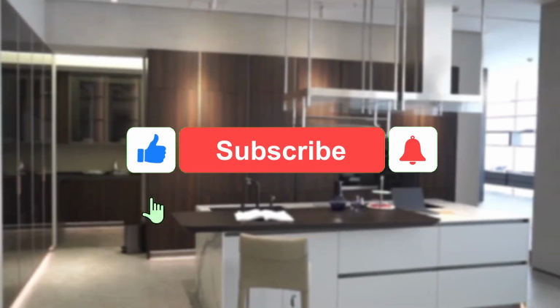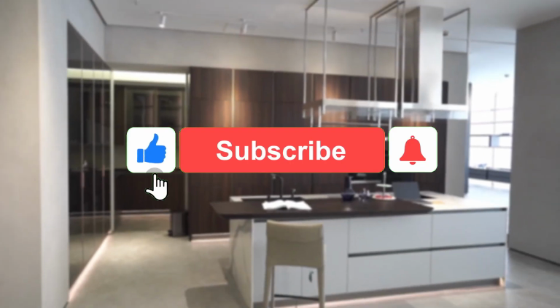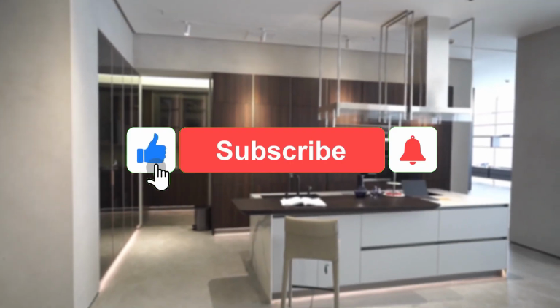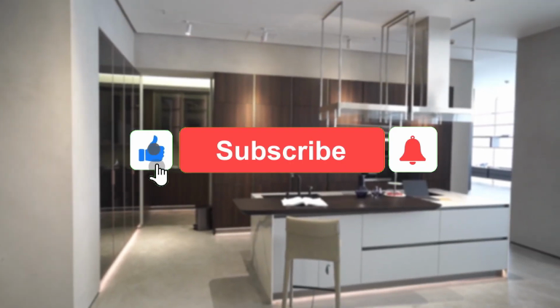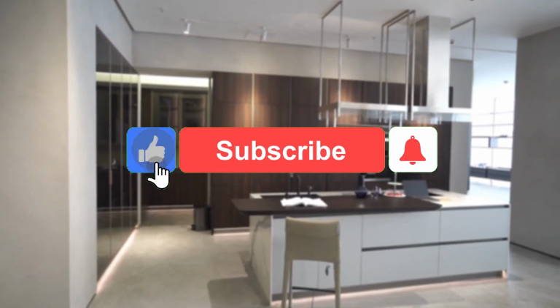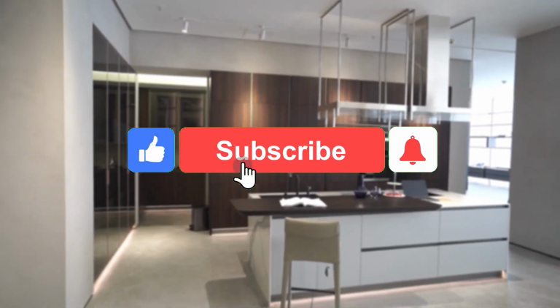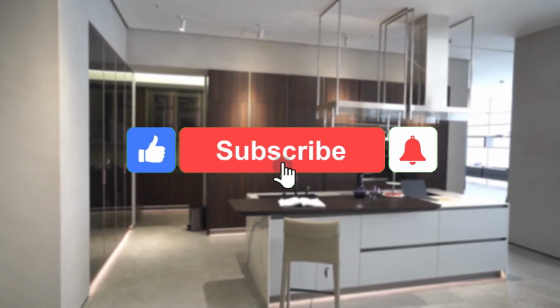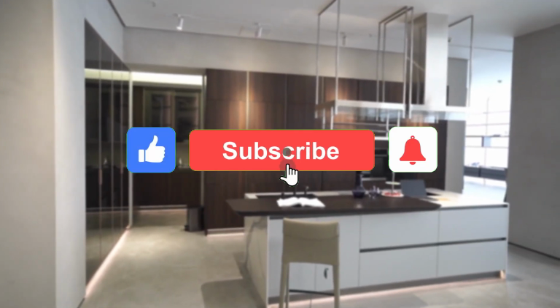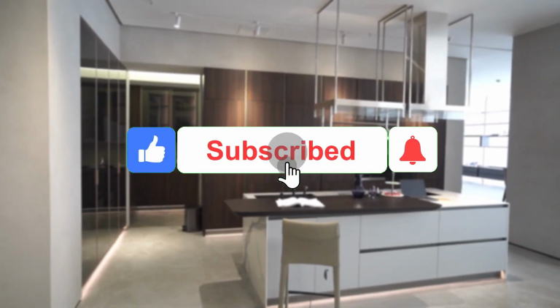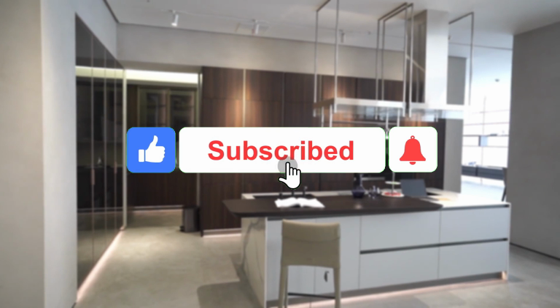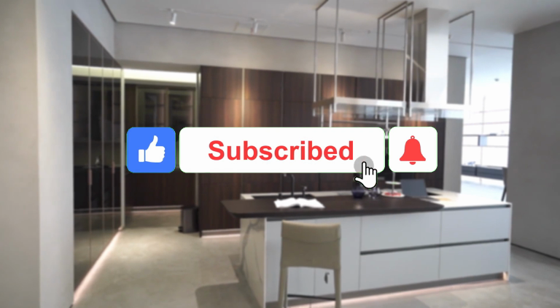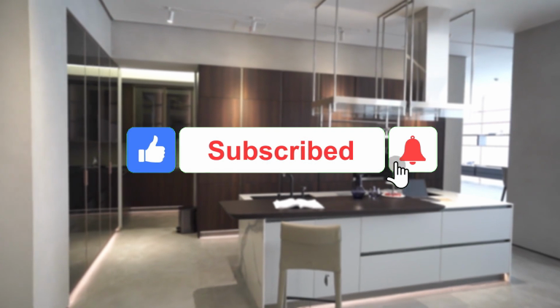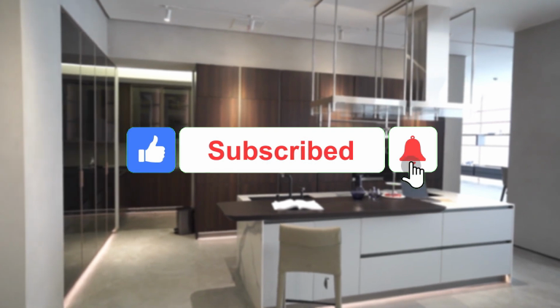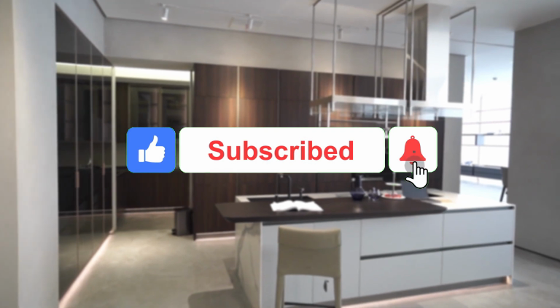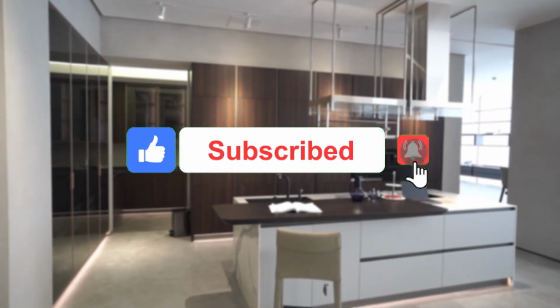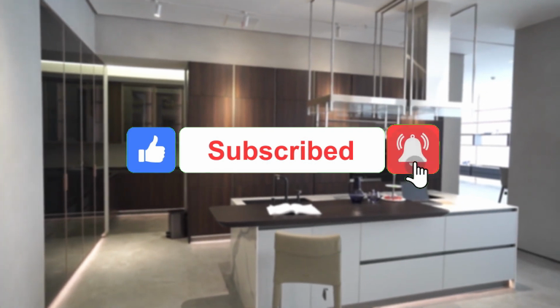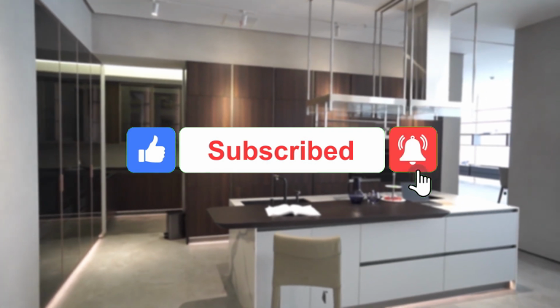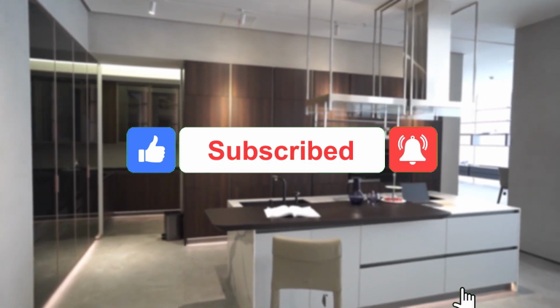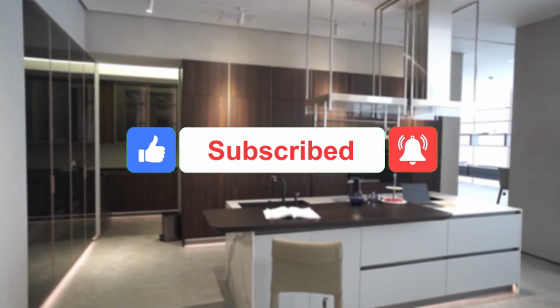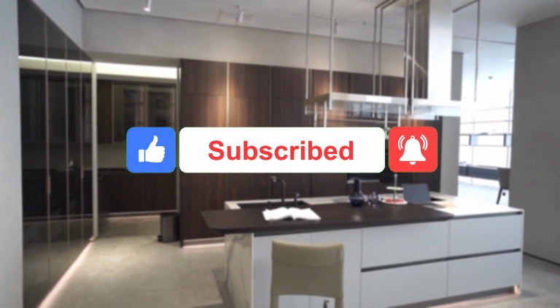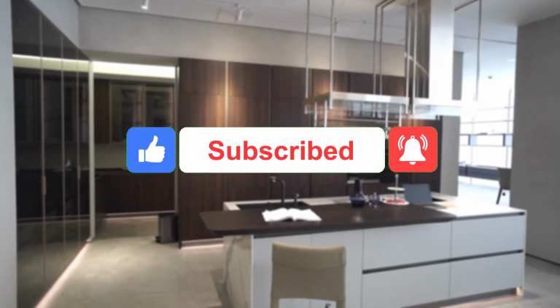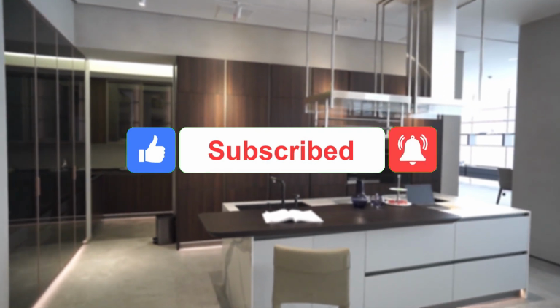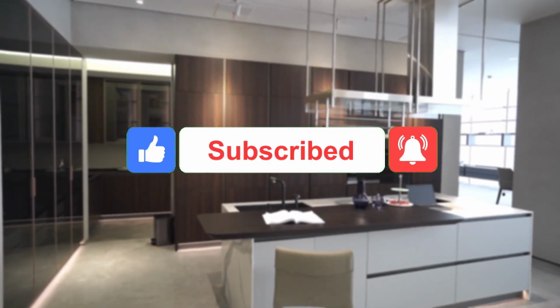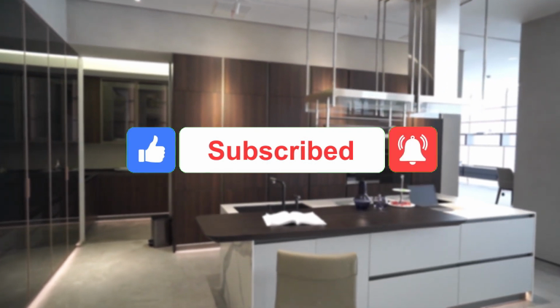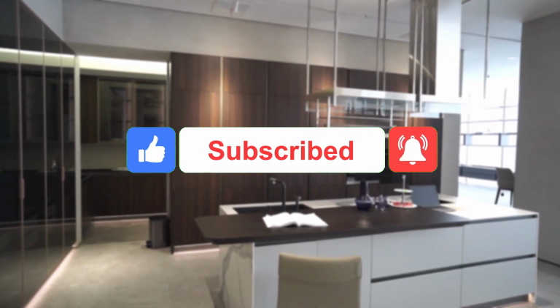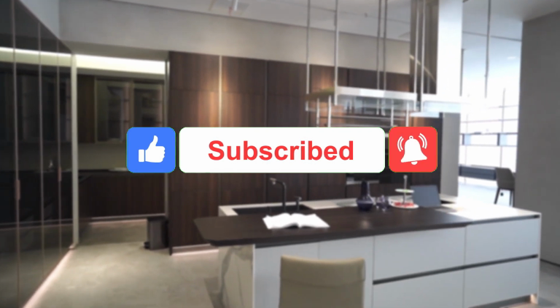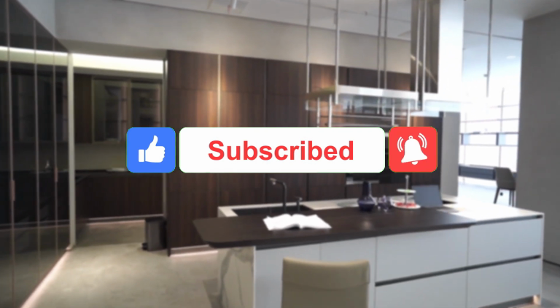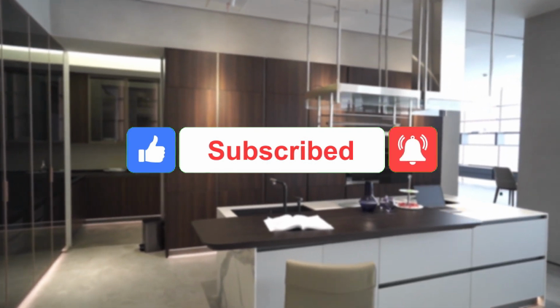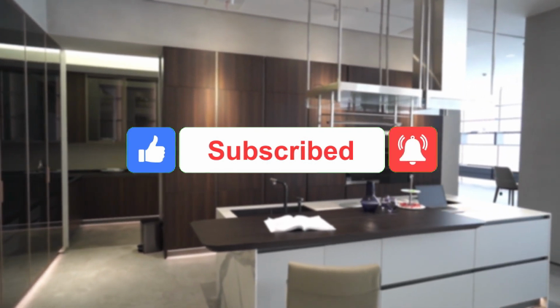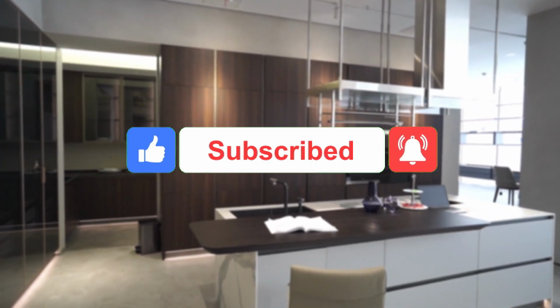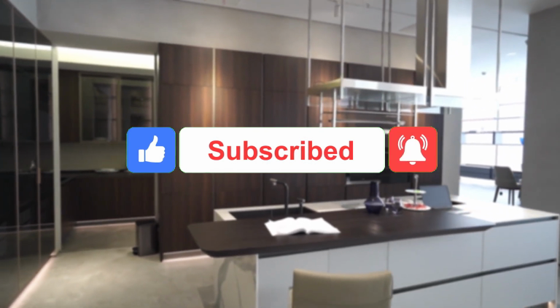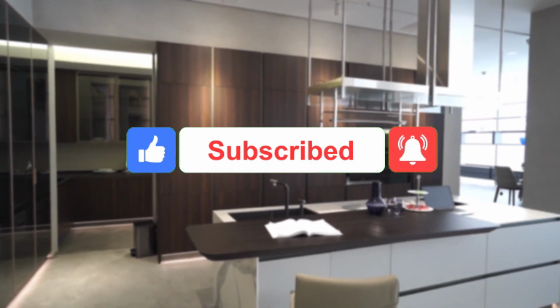Before we continue, please don't forget to like this video and subscribe to this channel for more vegan recipes.